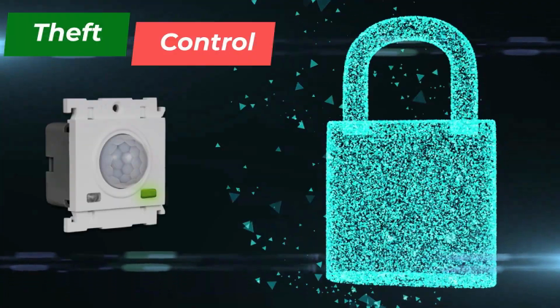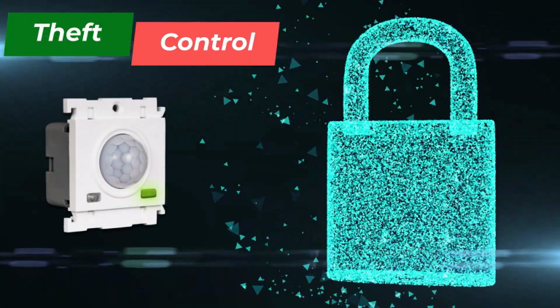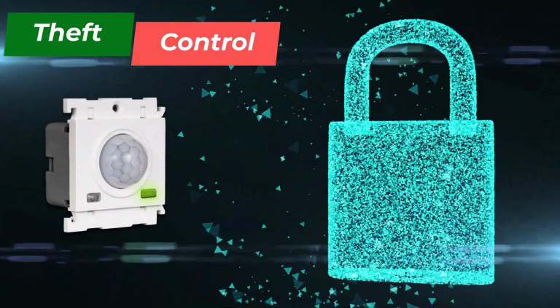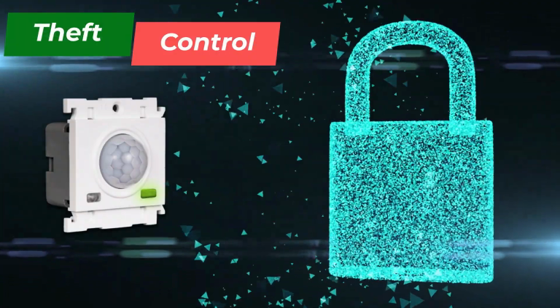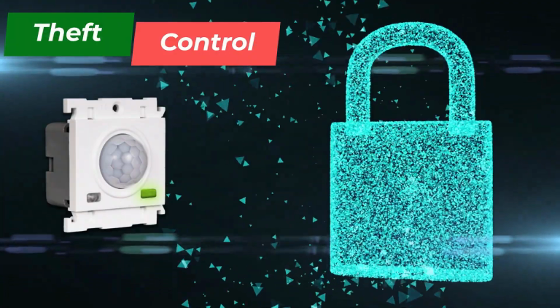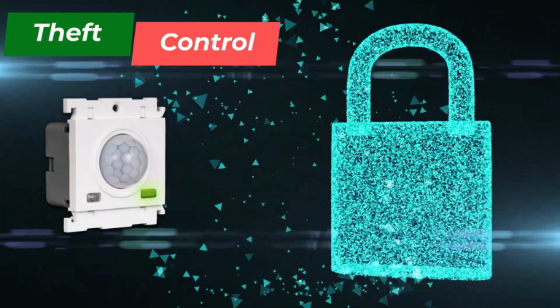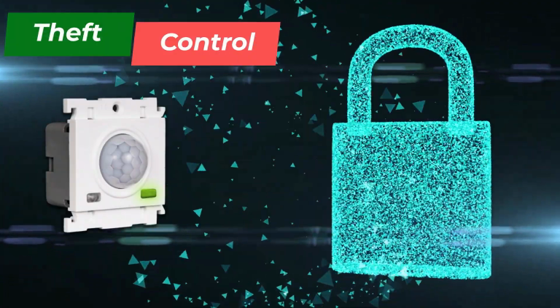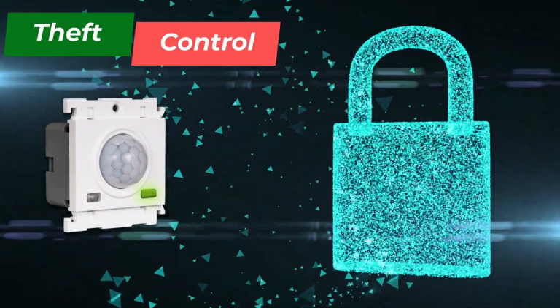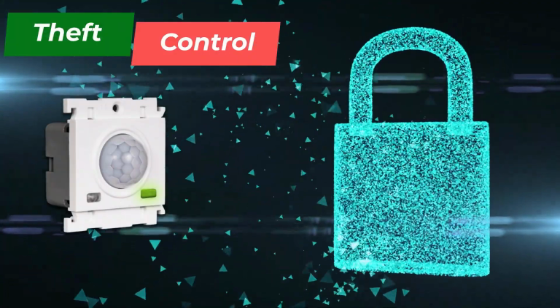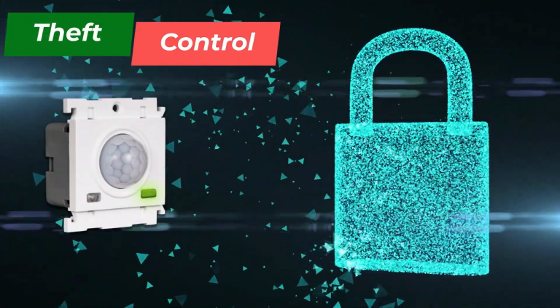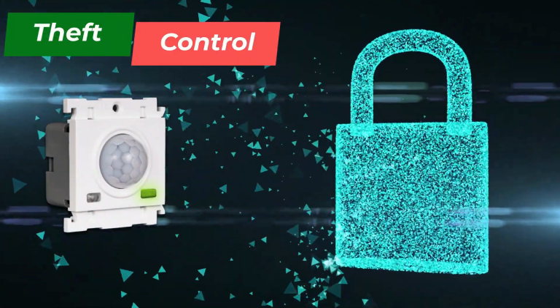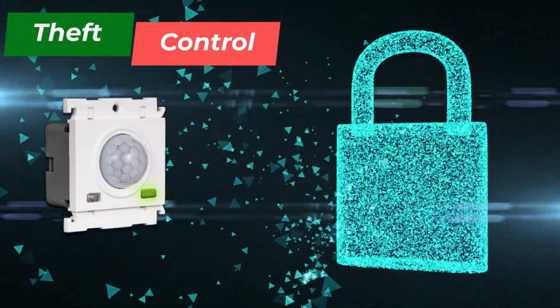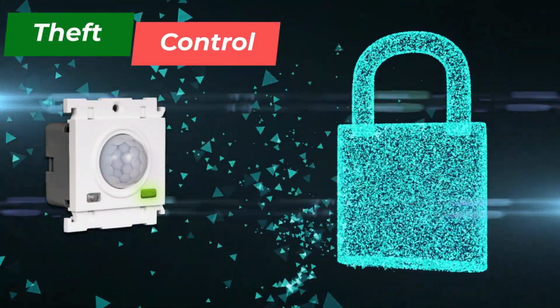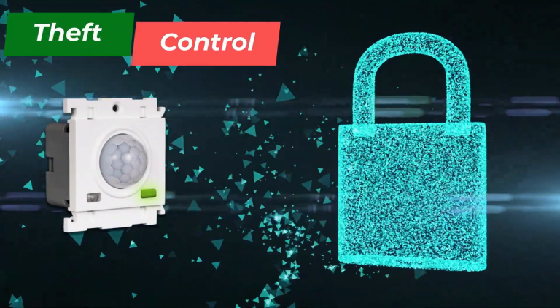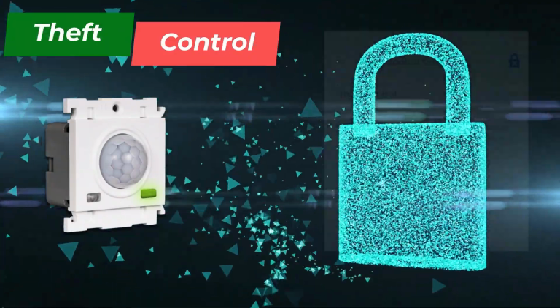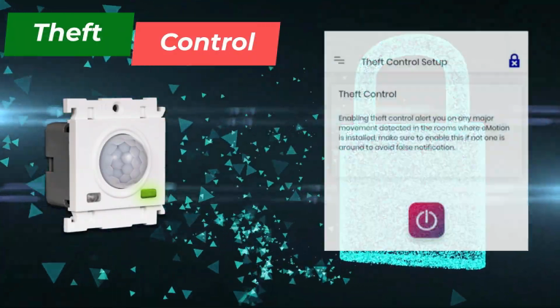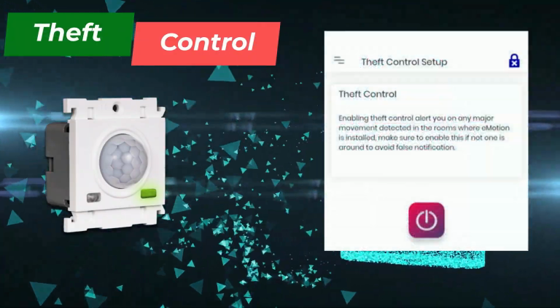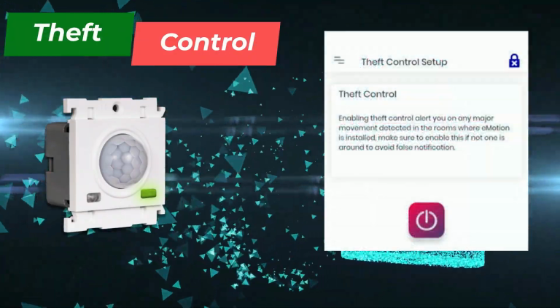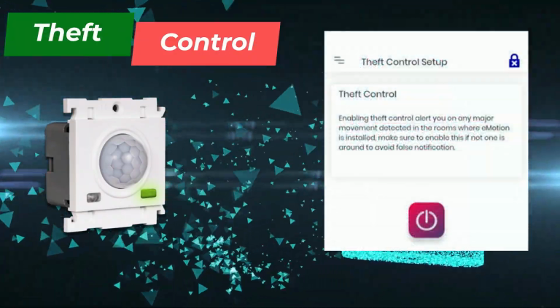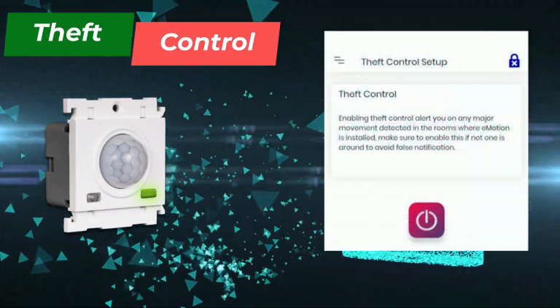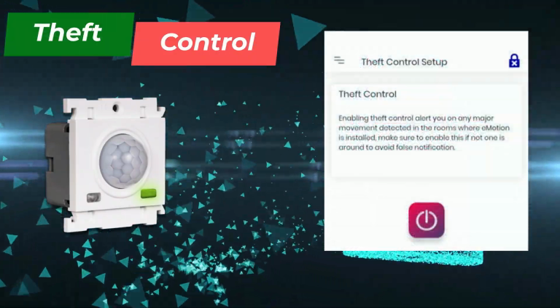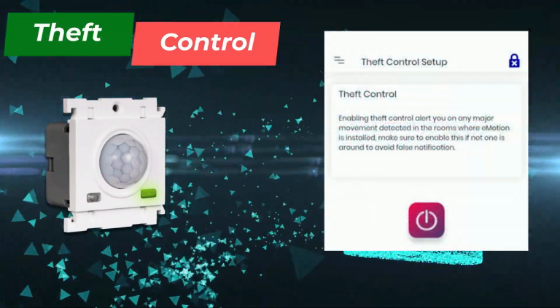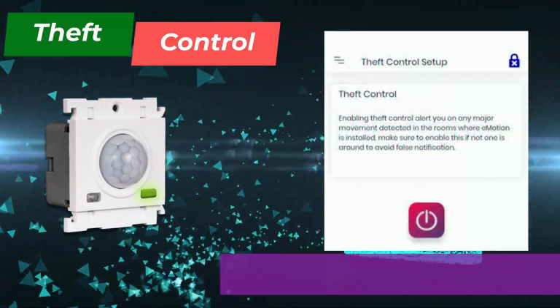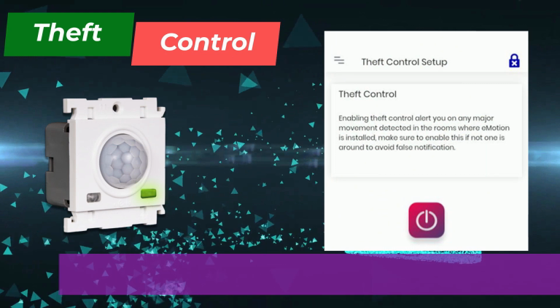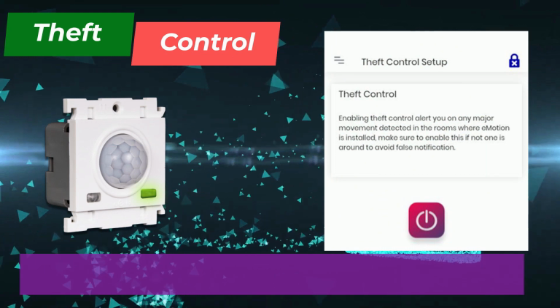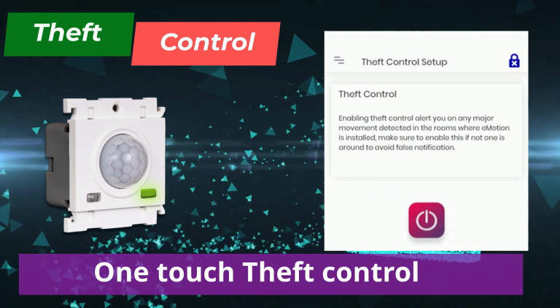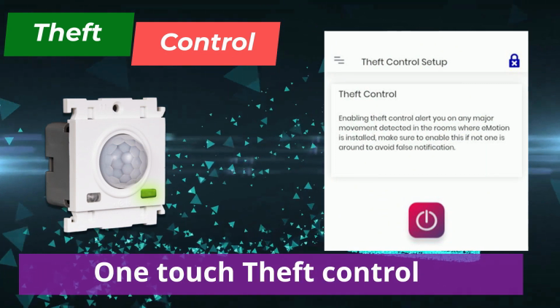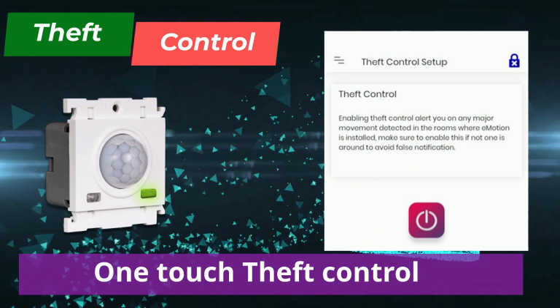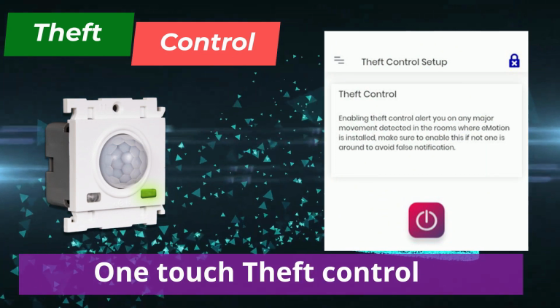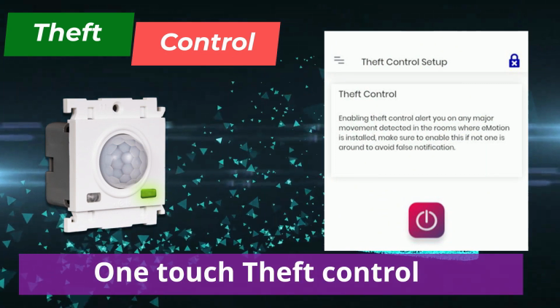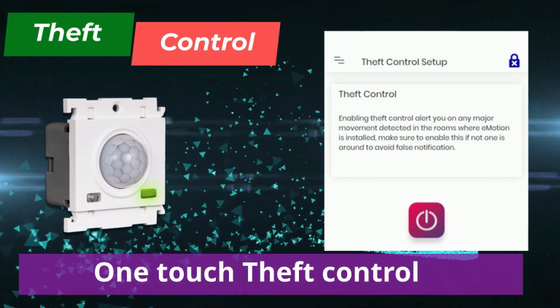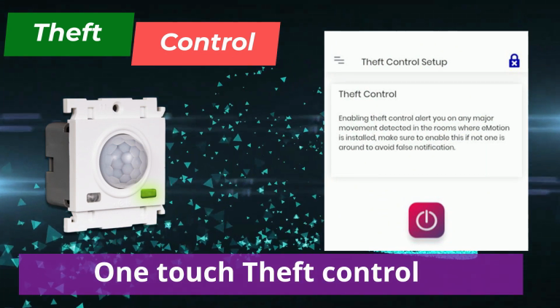You can secure your entire house in your absence using our one-touch theft control feature.